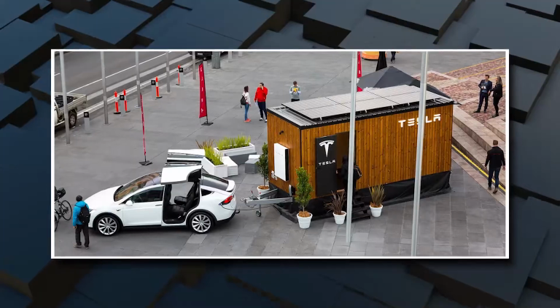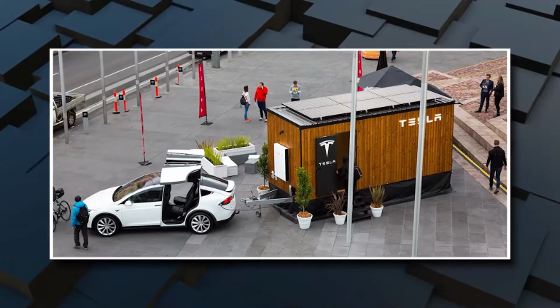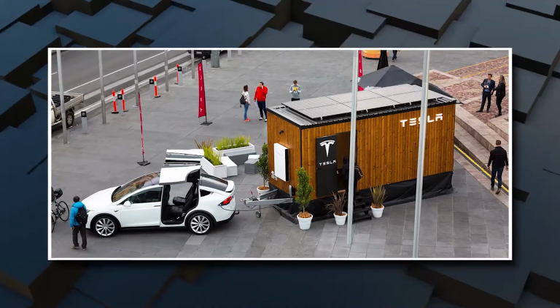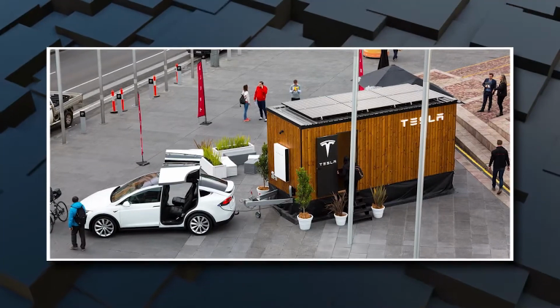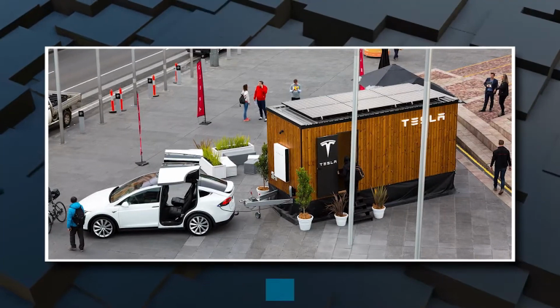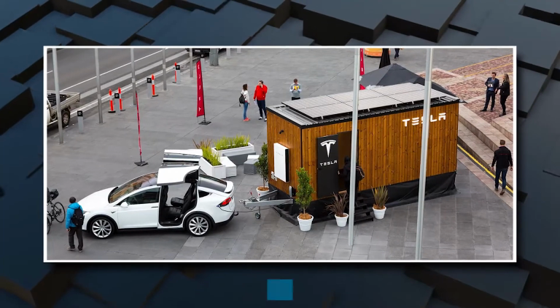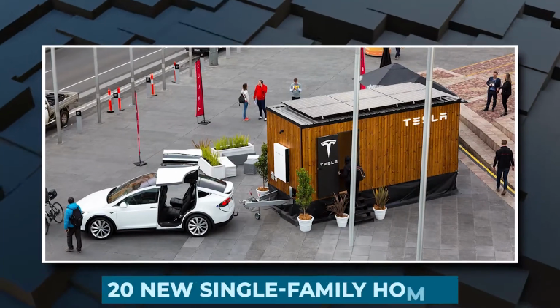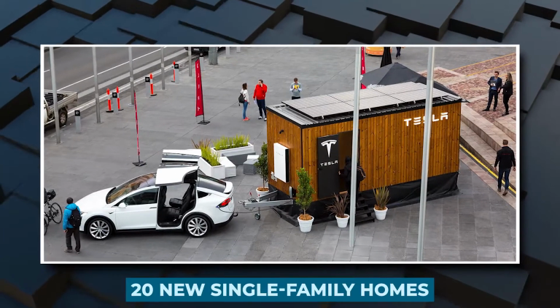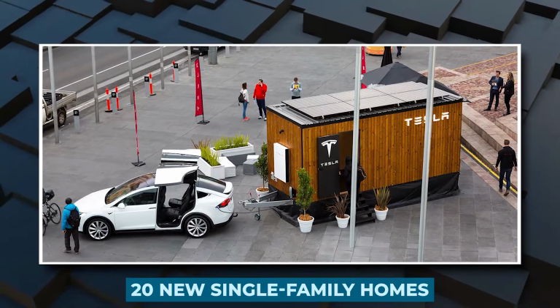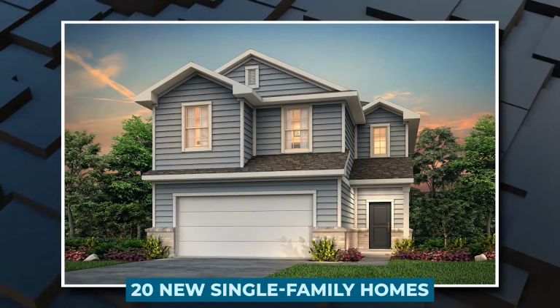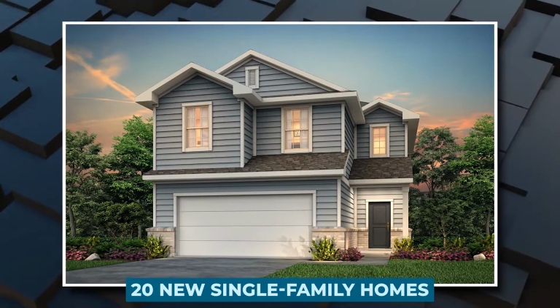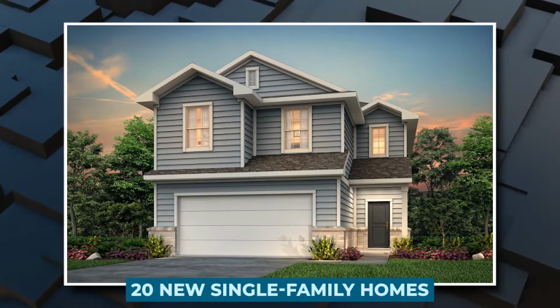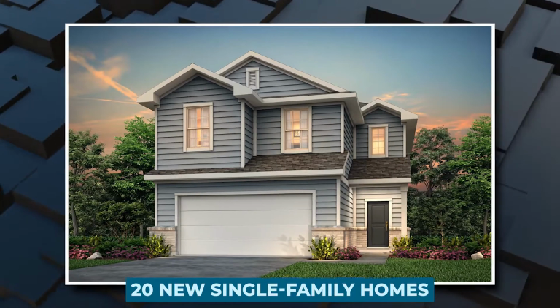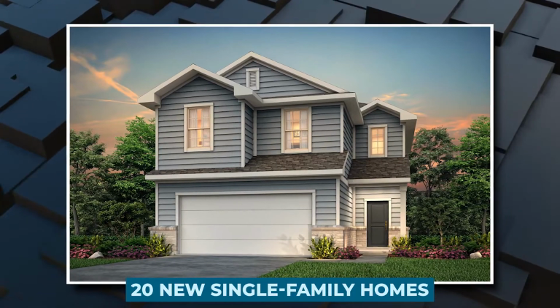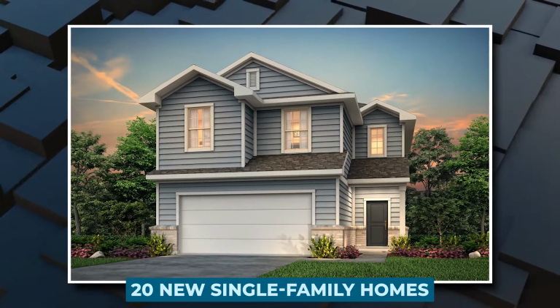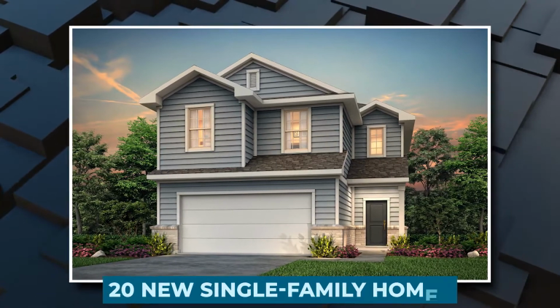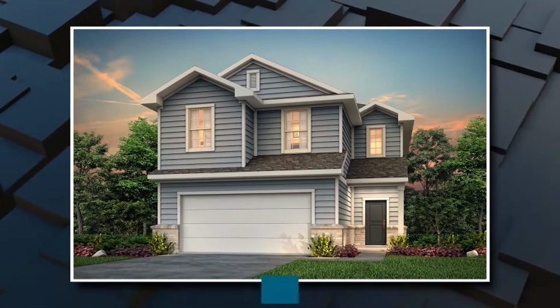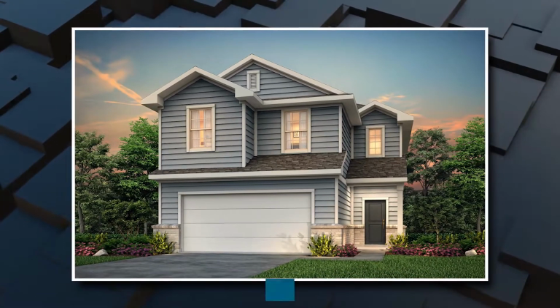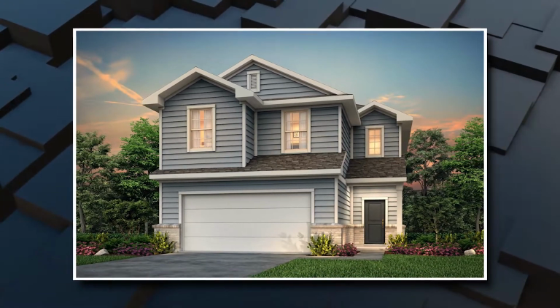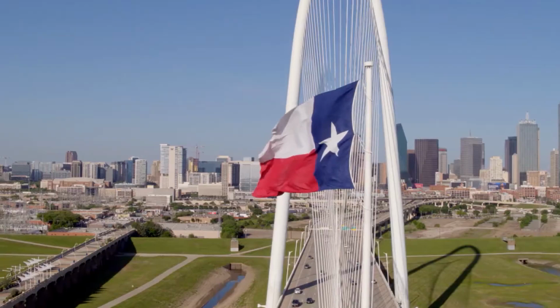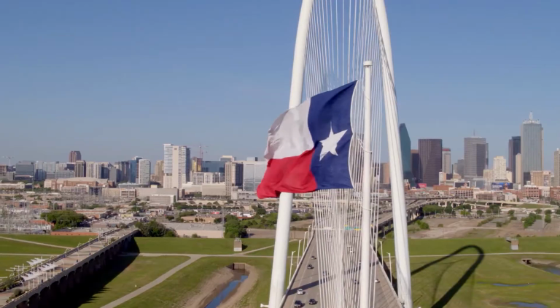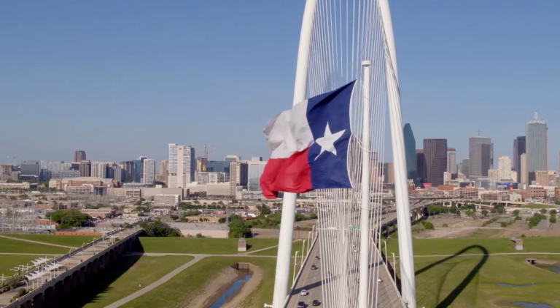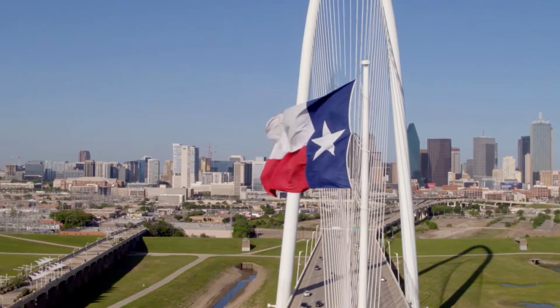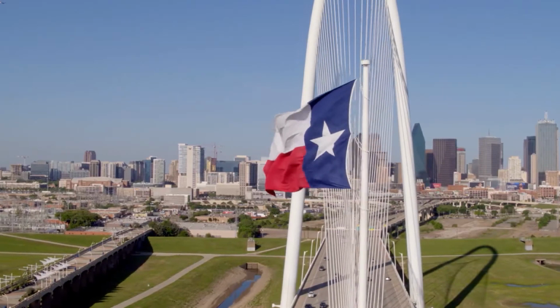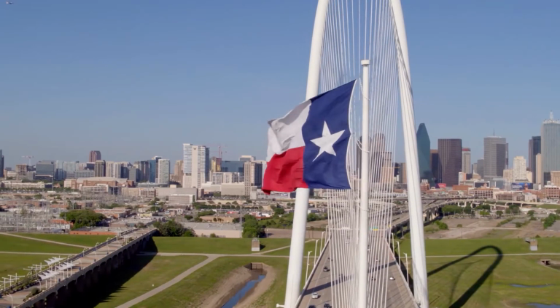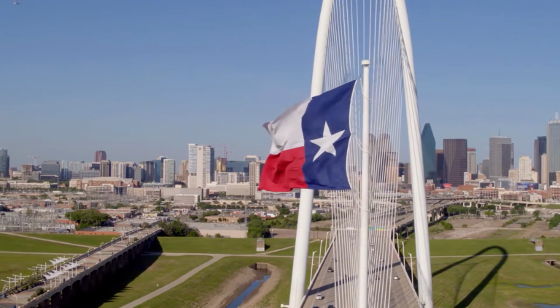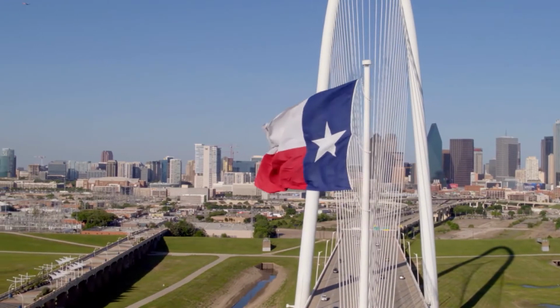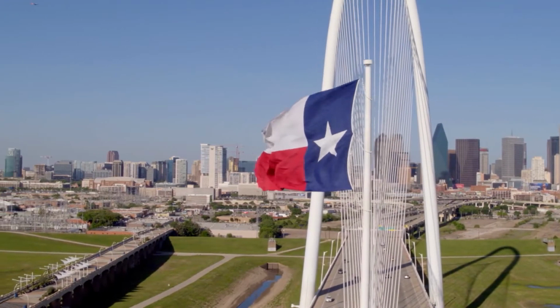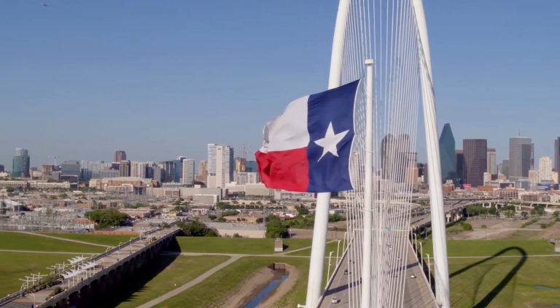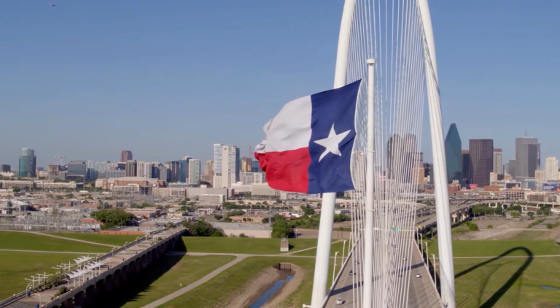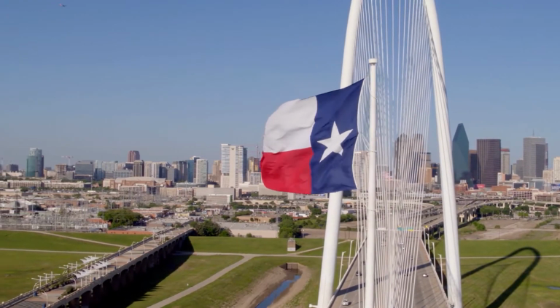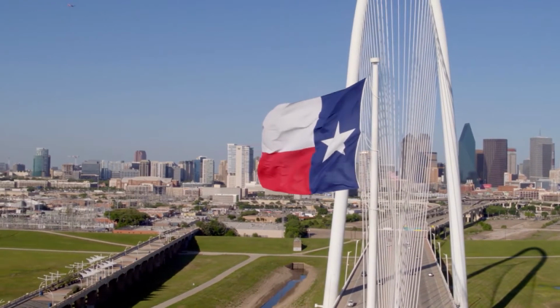Tesla's products will be placed in 20 new single-family homes in the North Park development in Porter, Texas.